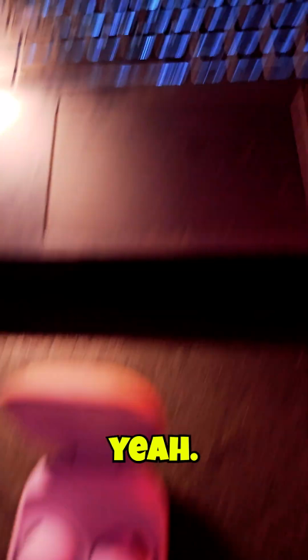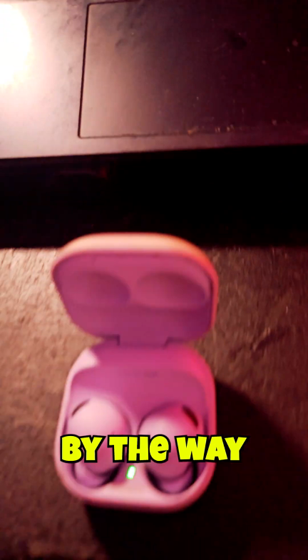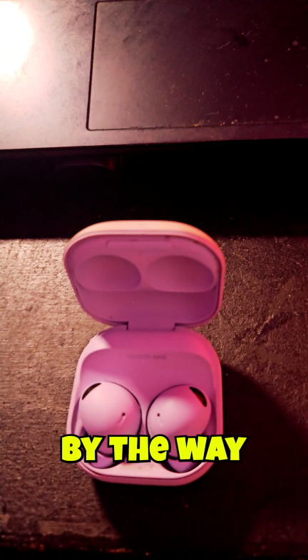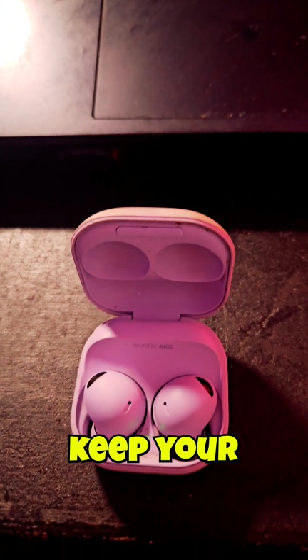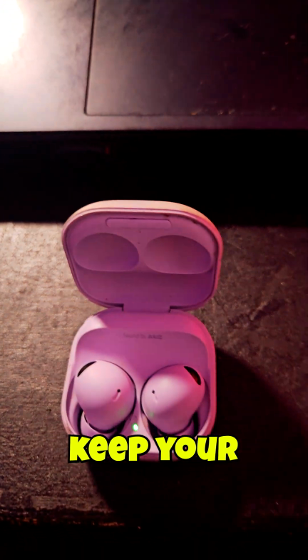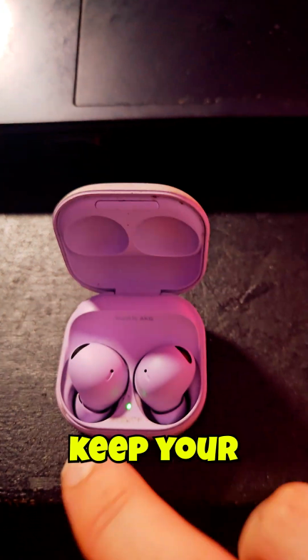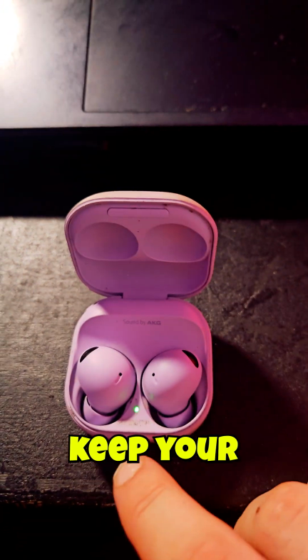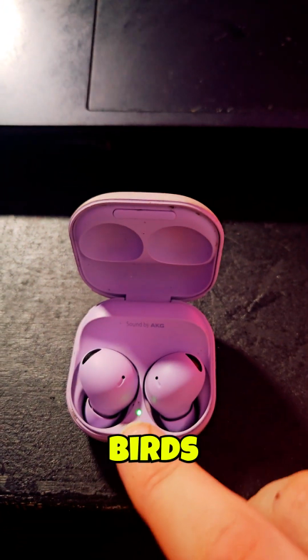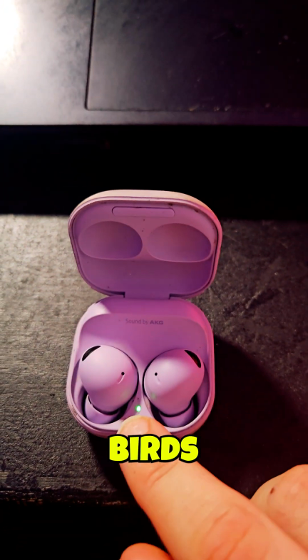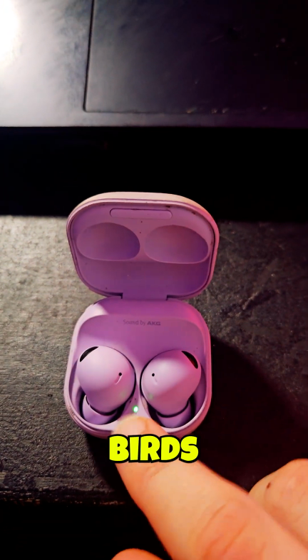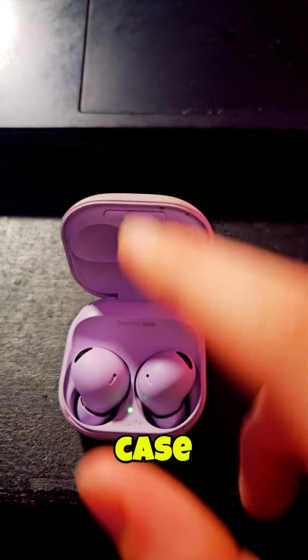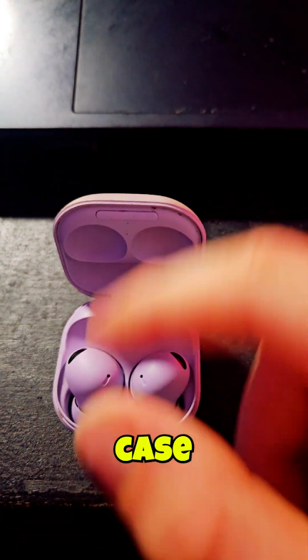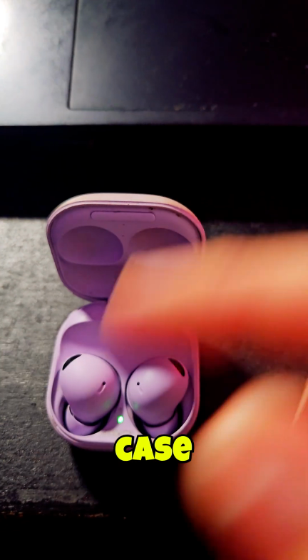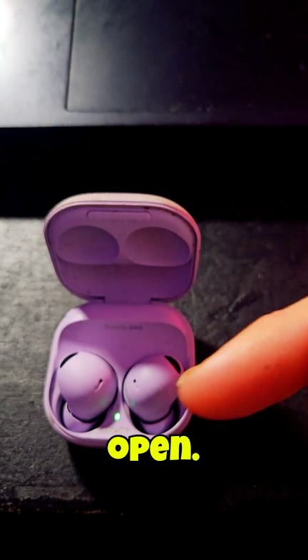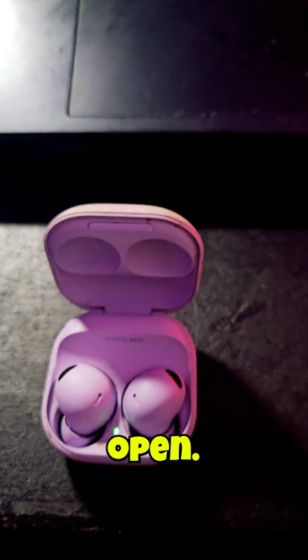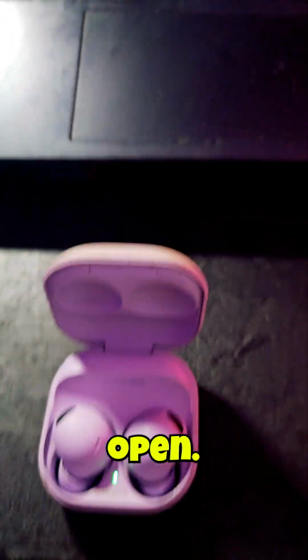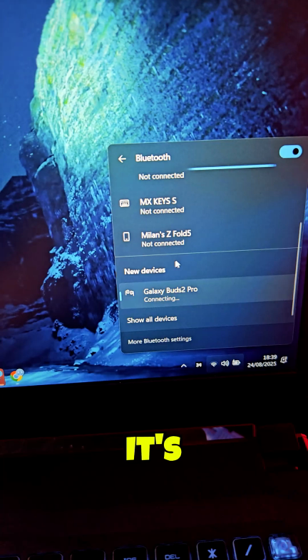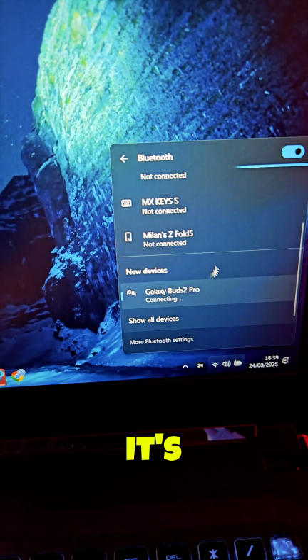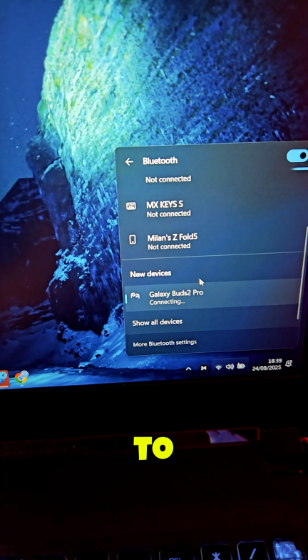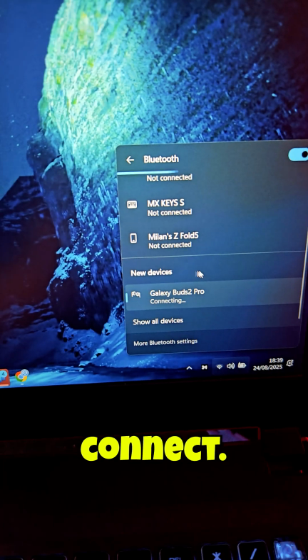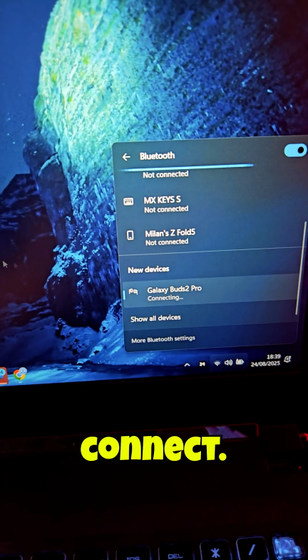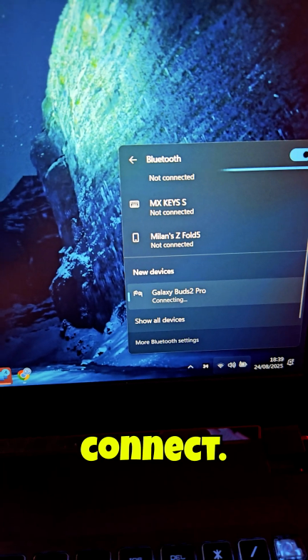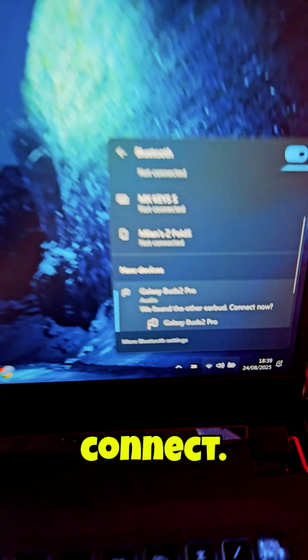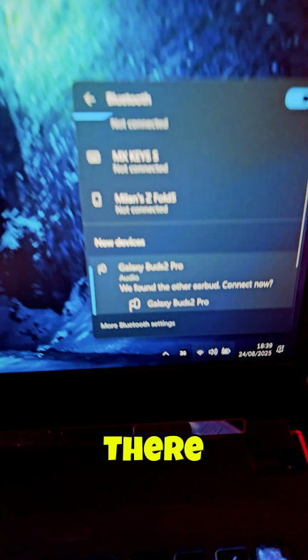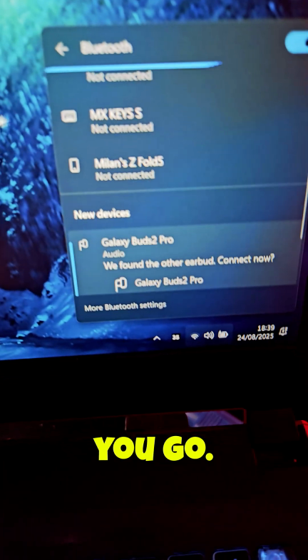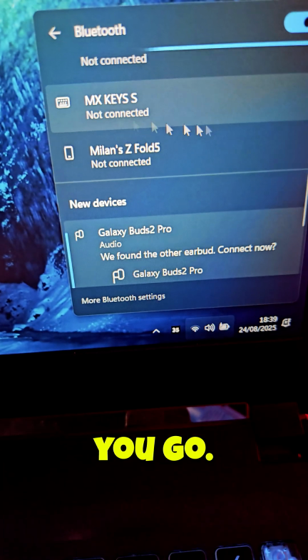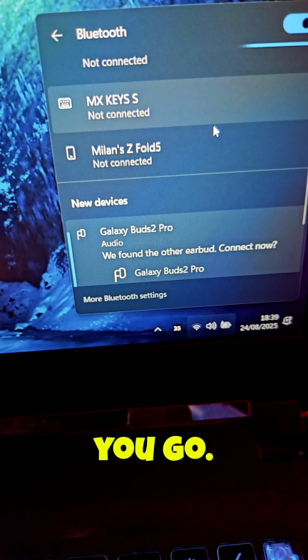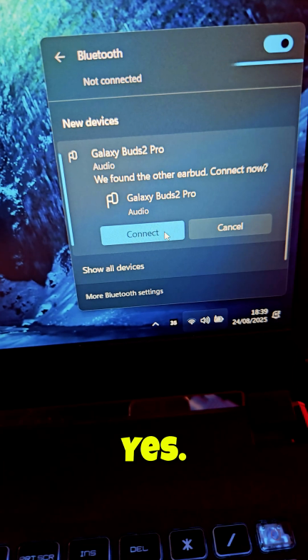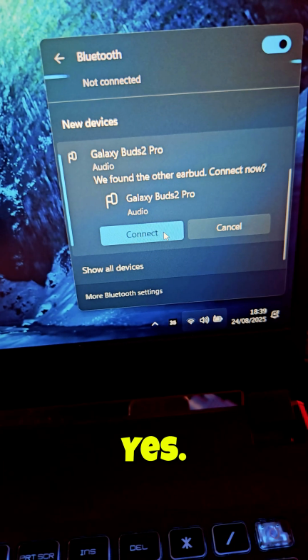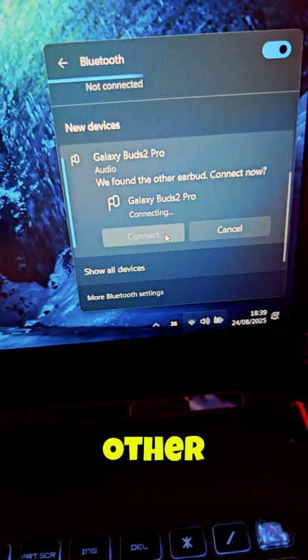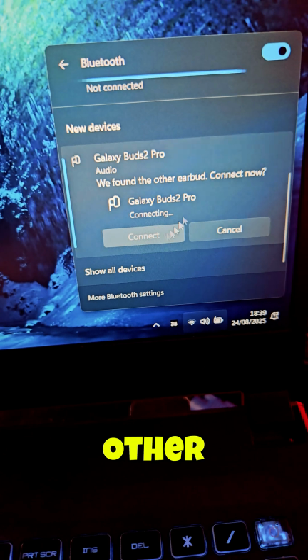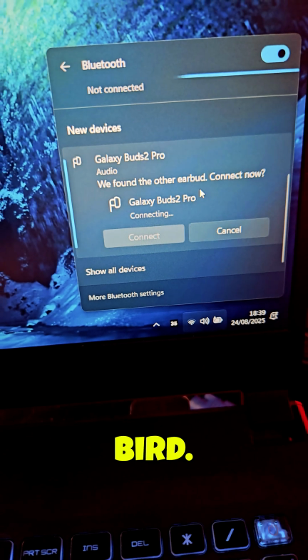Keep your Buds case open — it's gonna connect. There you go, both buds connected.